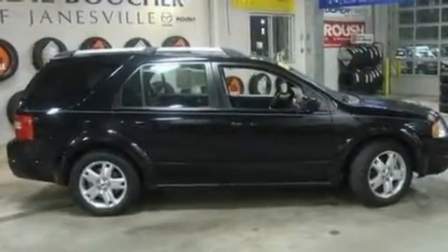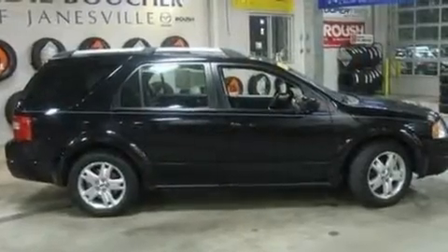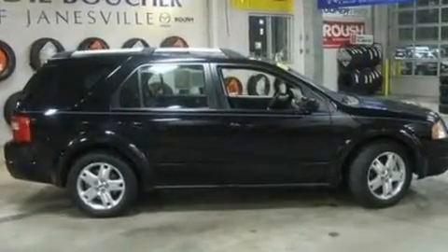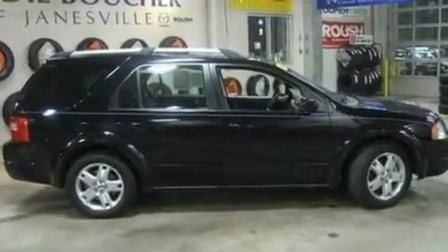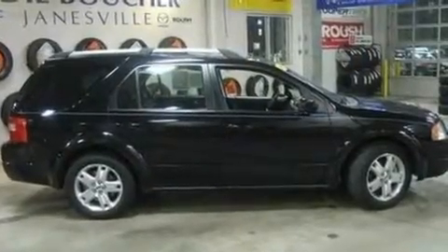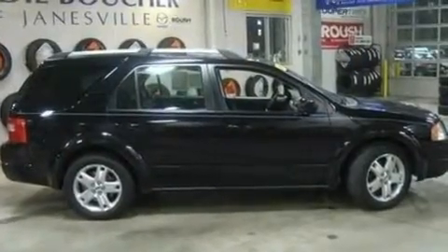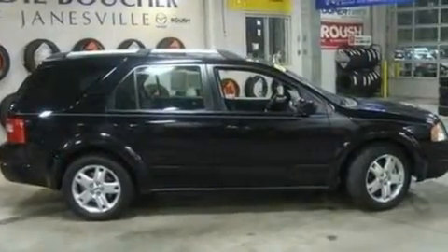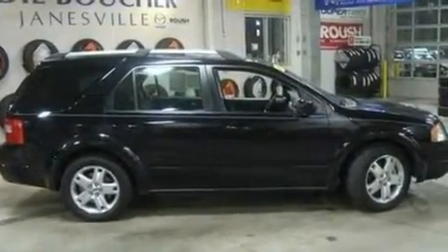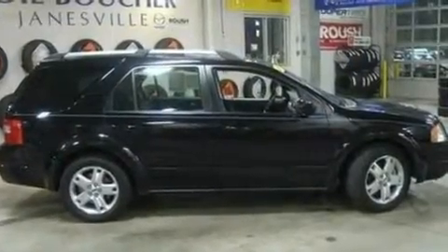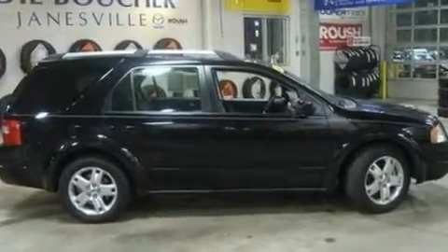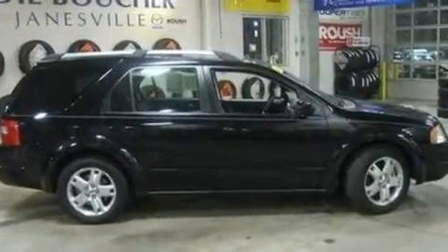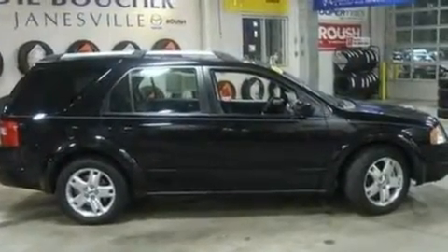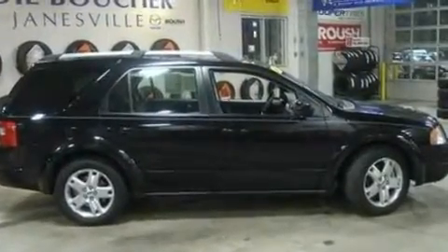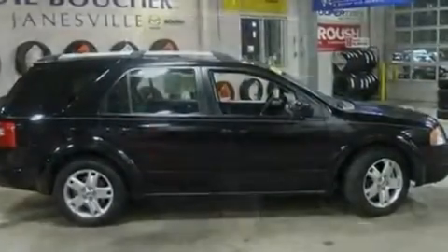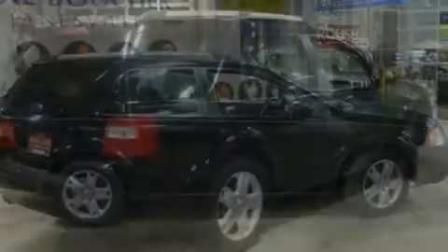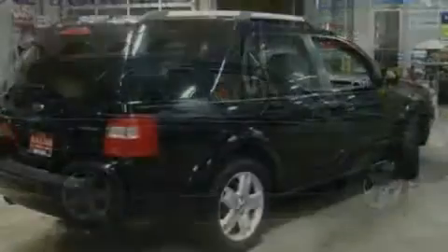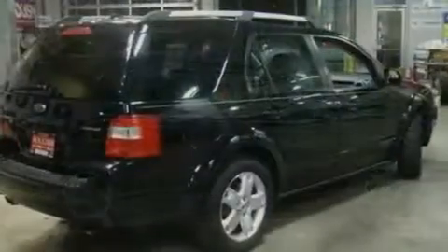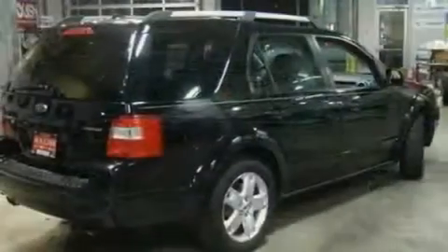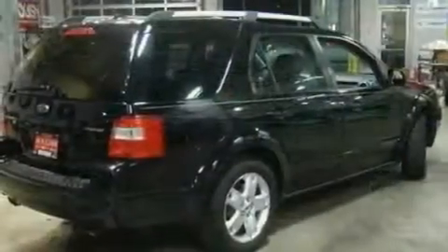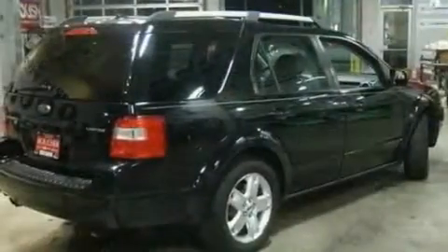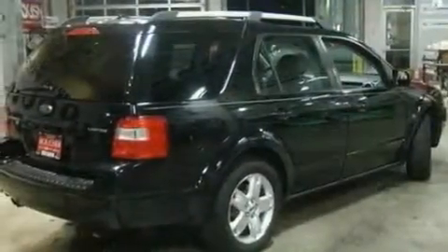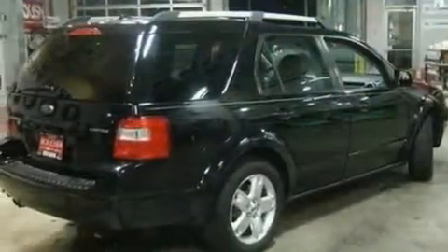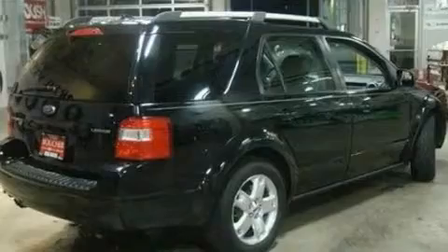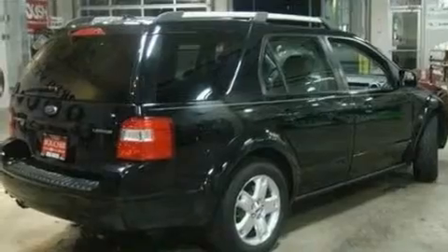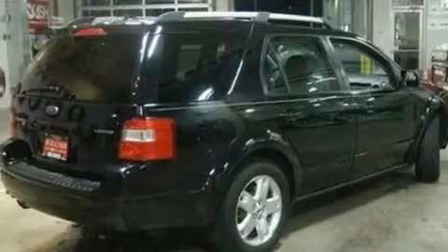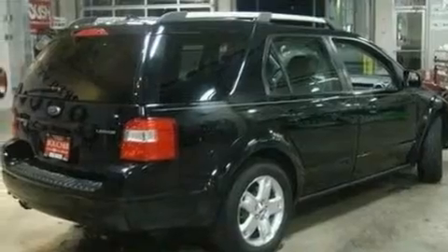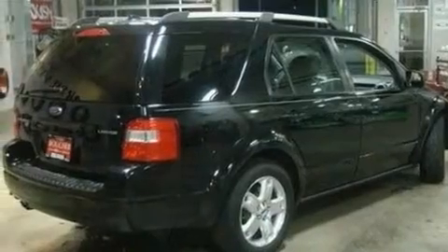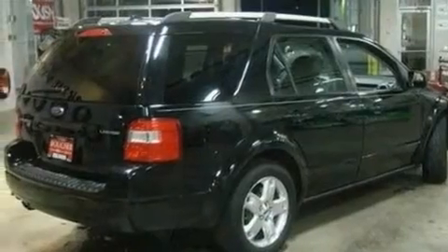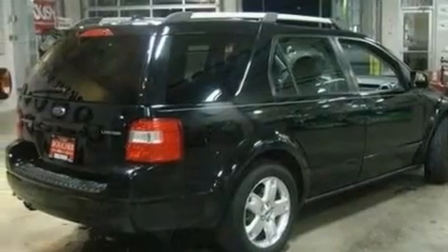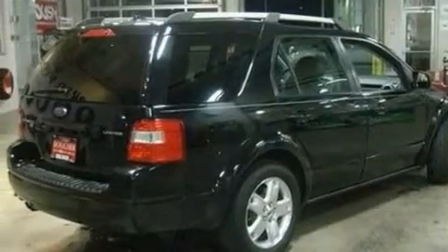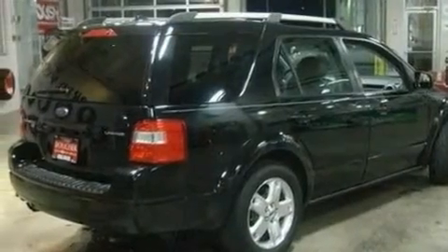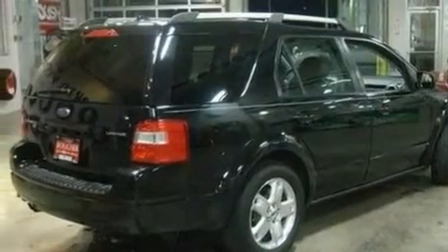It features a 3.0-liter six-cylinder engine, a continuous variable transmission, and all-wheel drive.